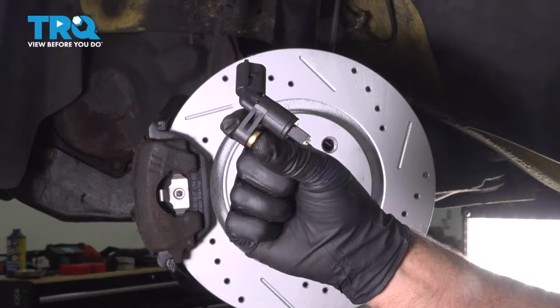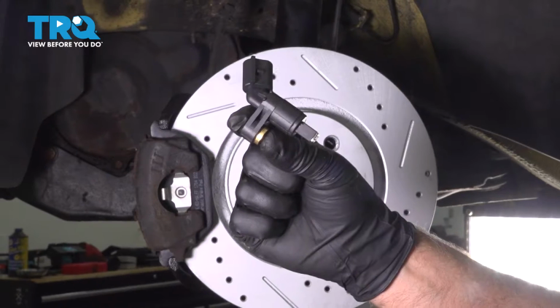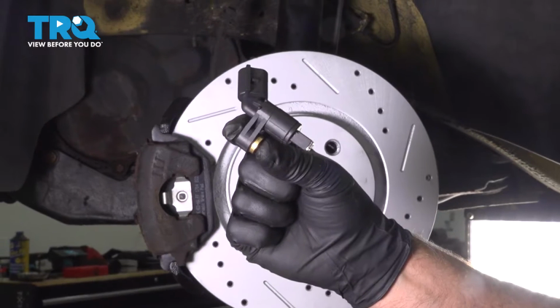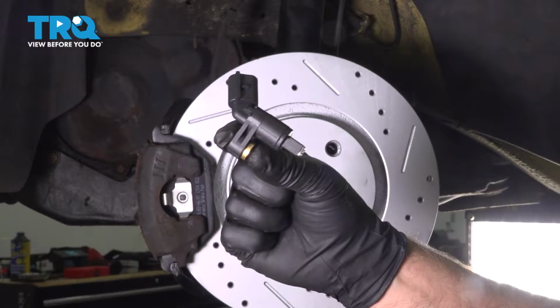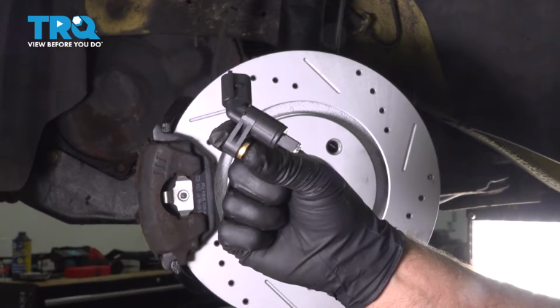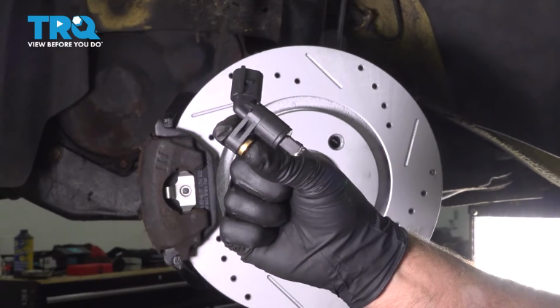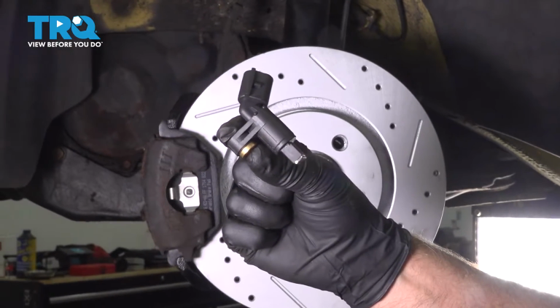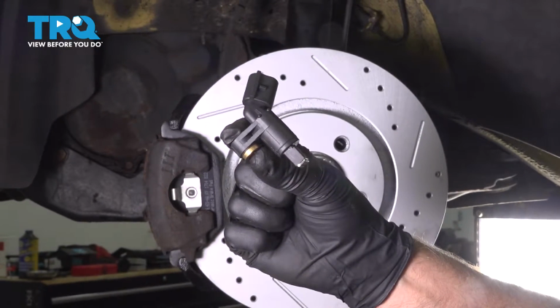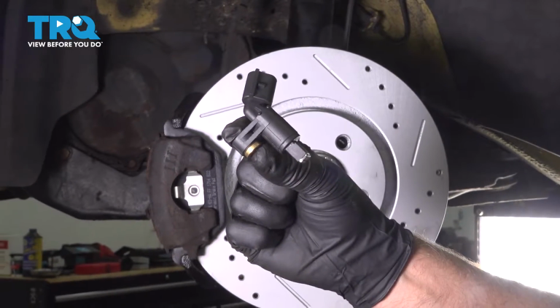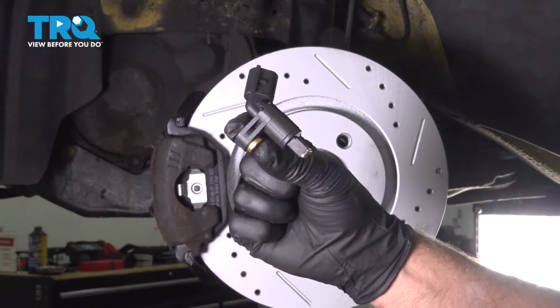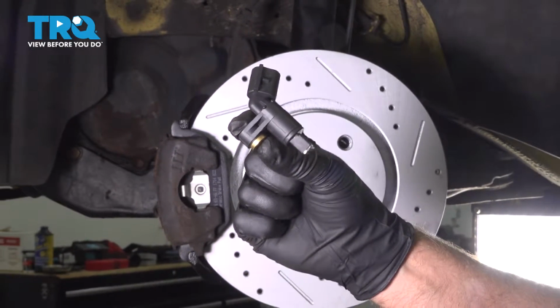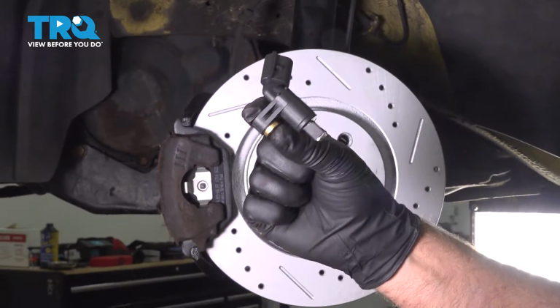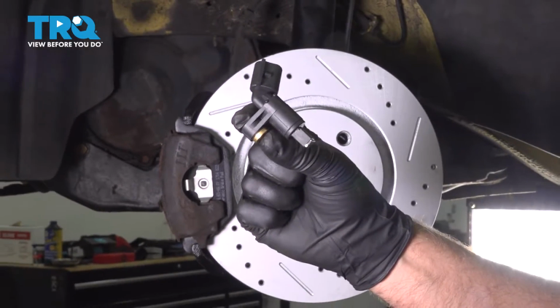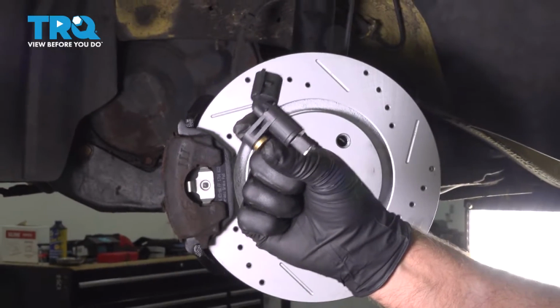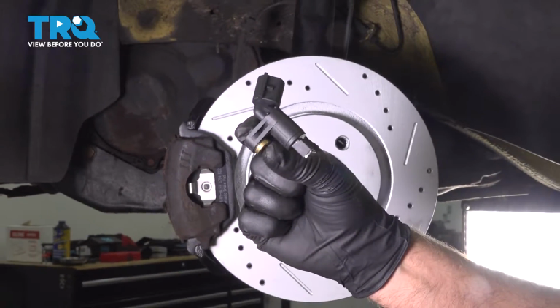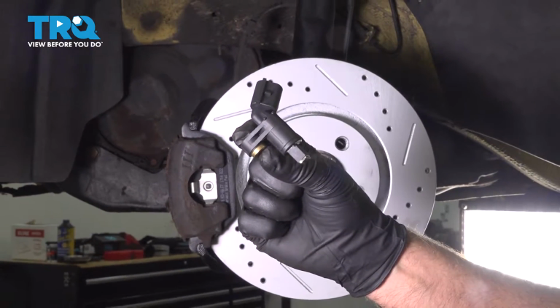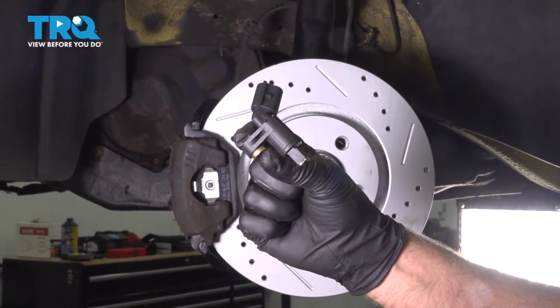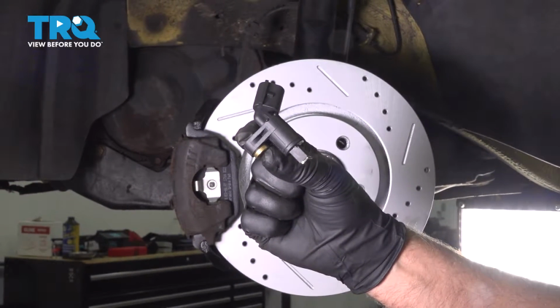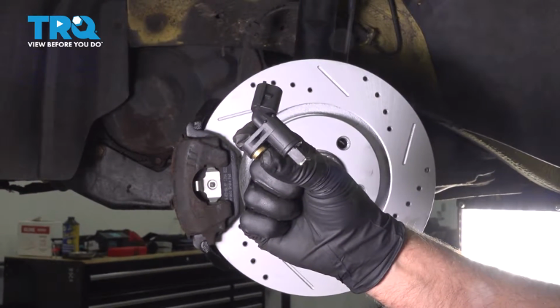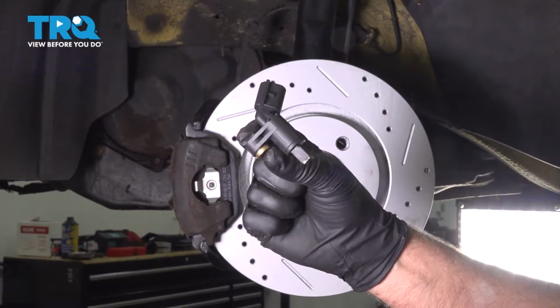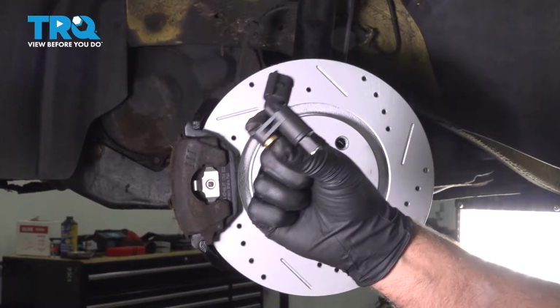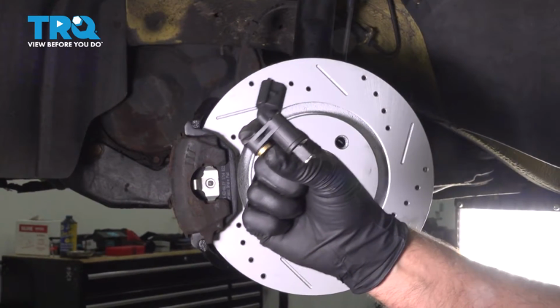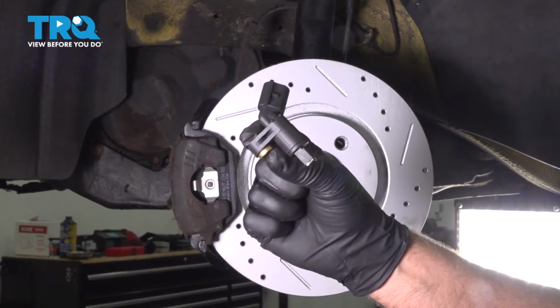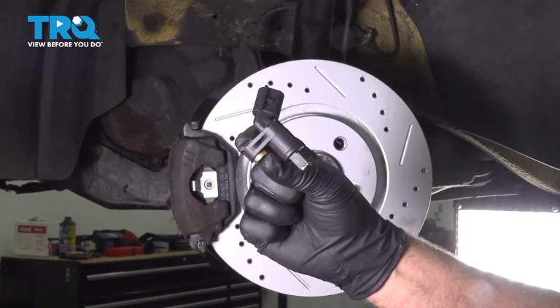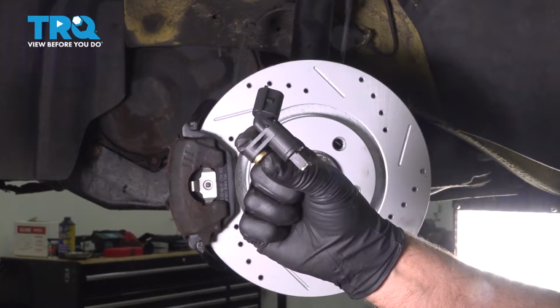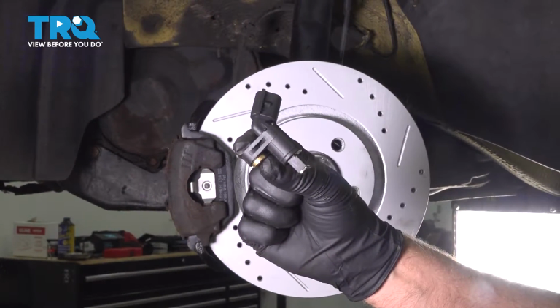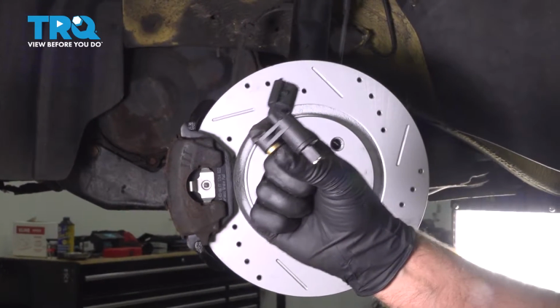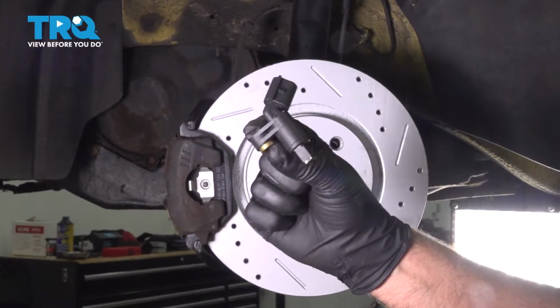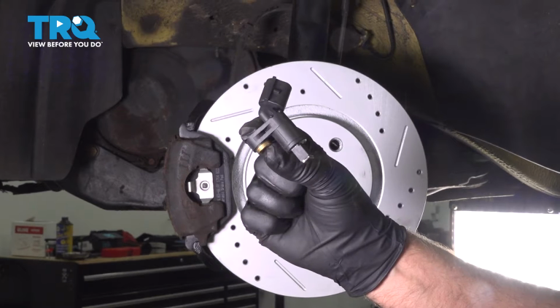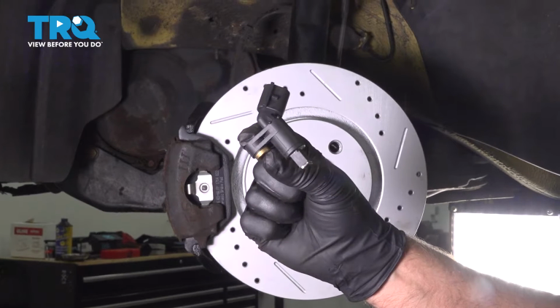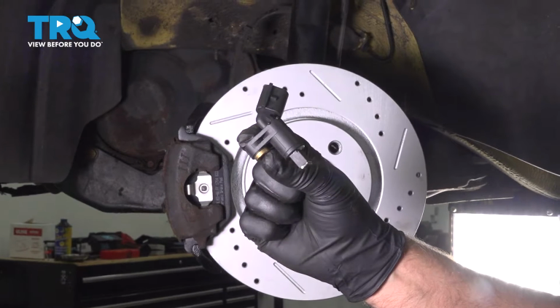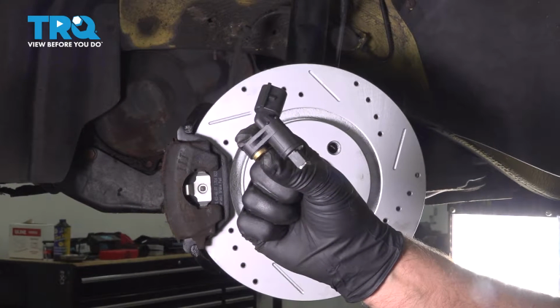In this video, I'm going to show you how to replace the front wheel speed sensor in this Volkswagen Beetle. Let's get into it.